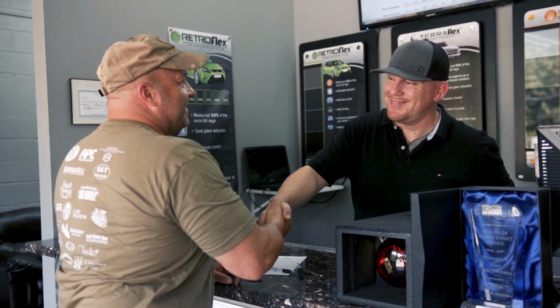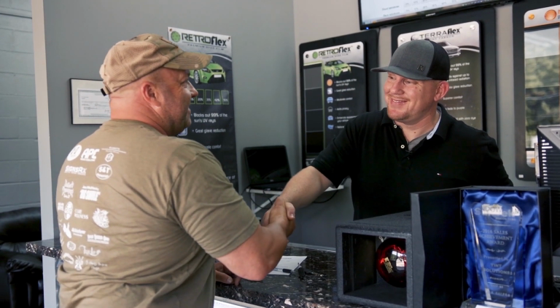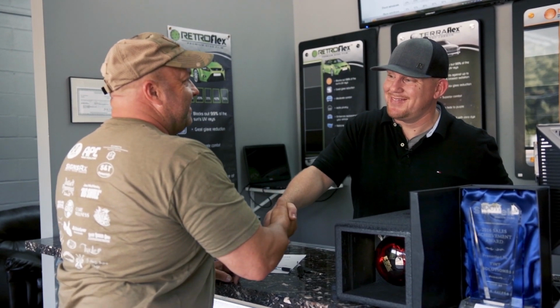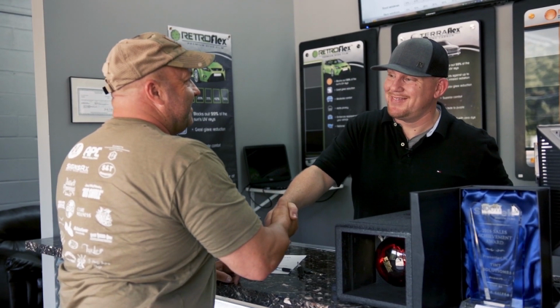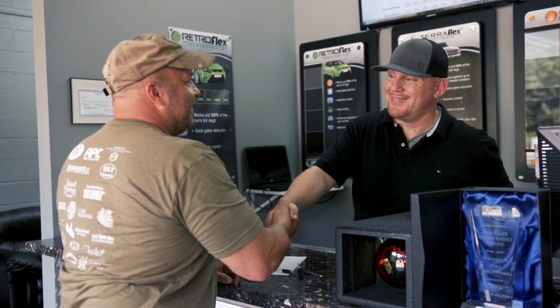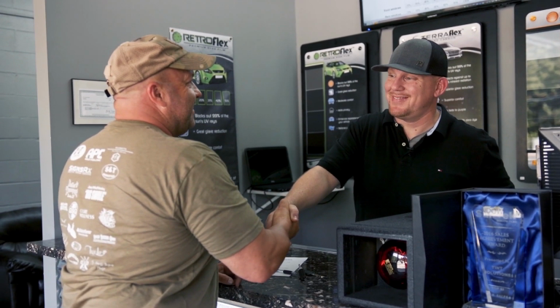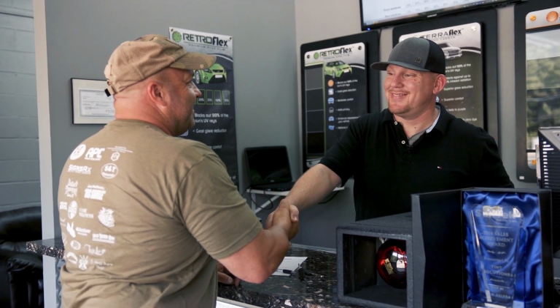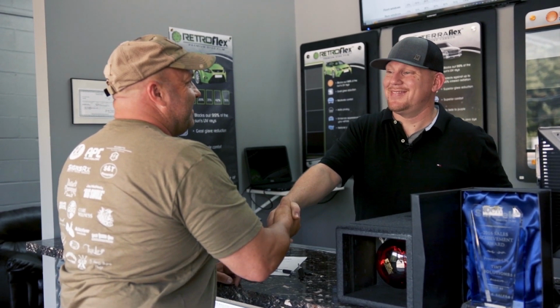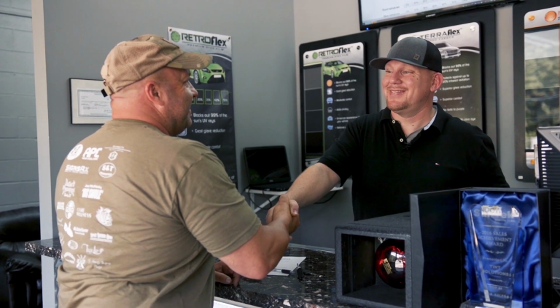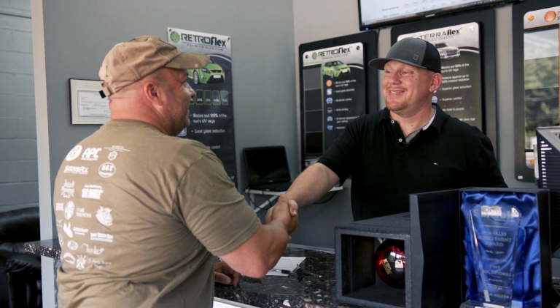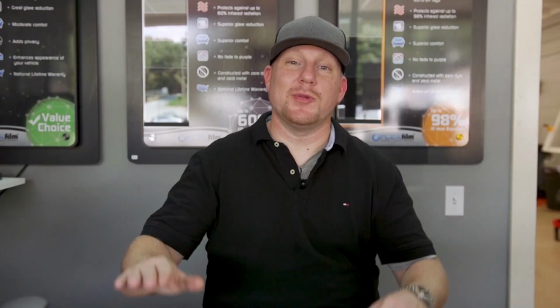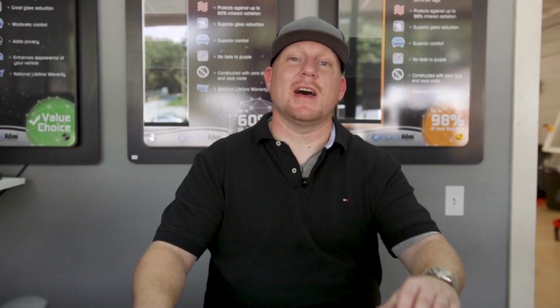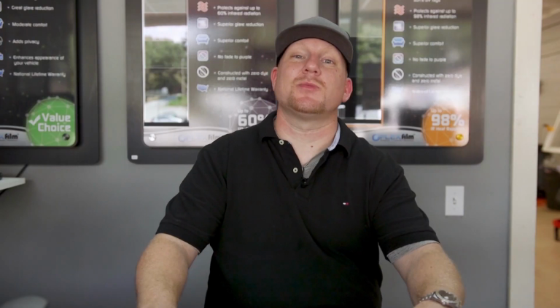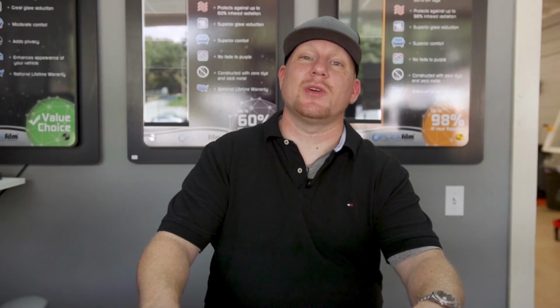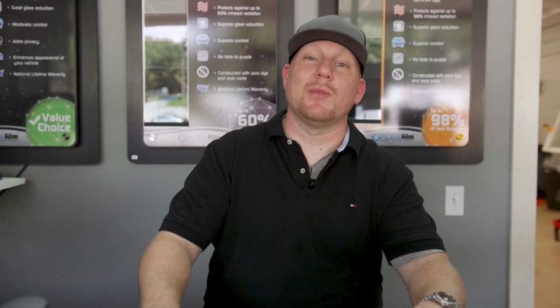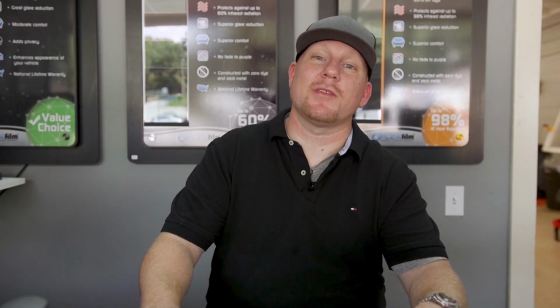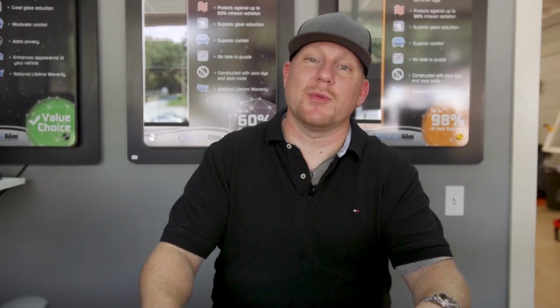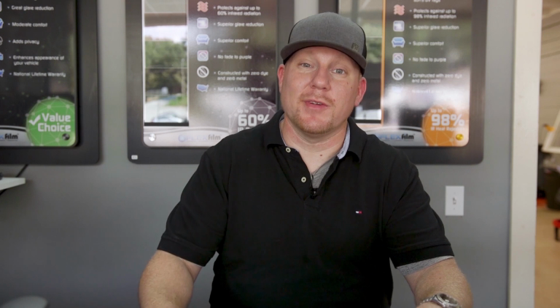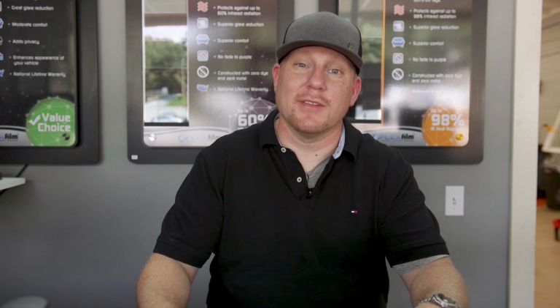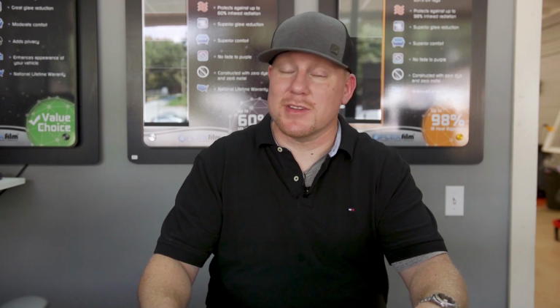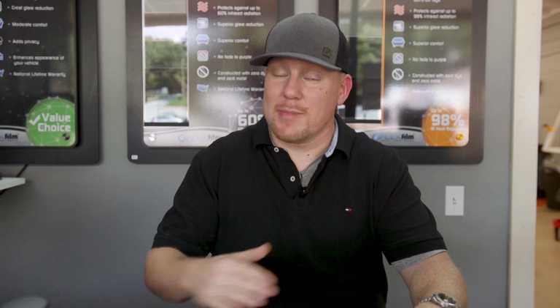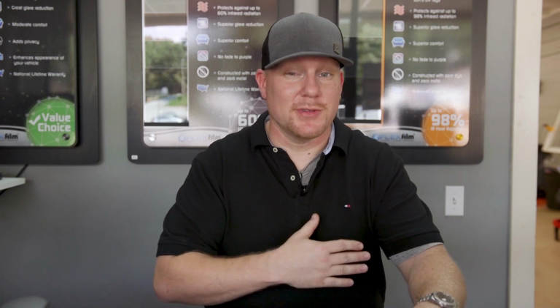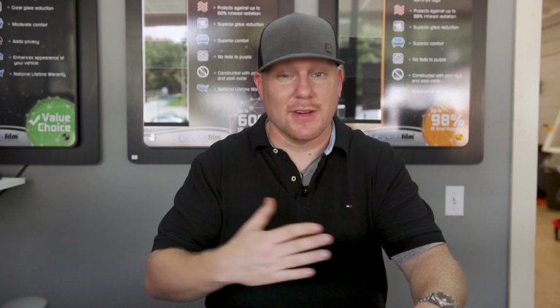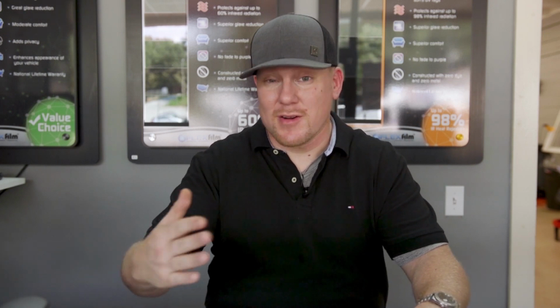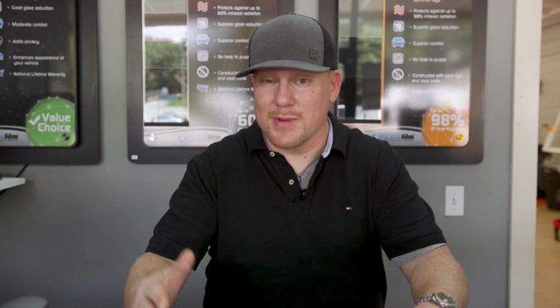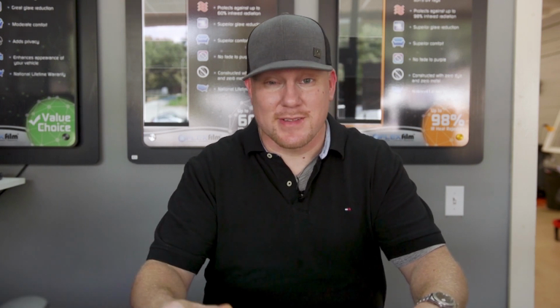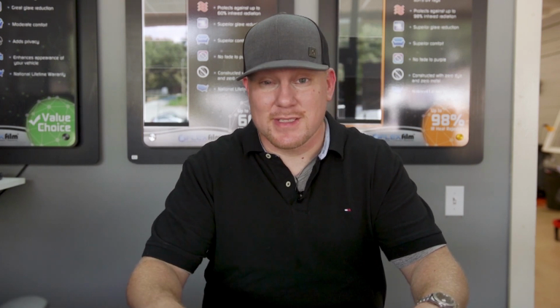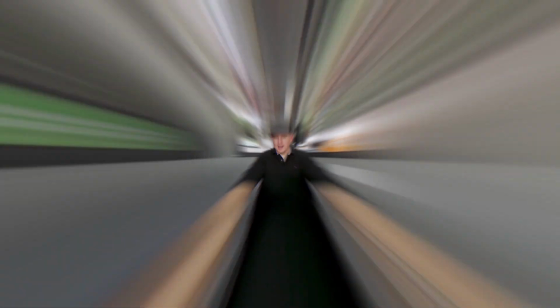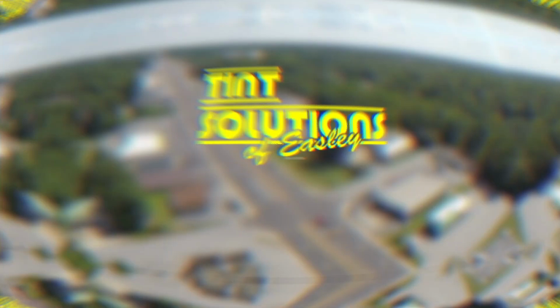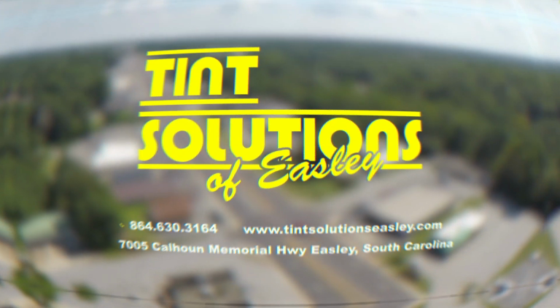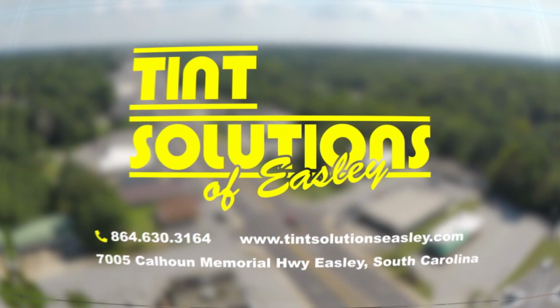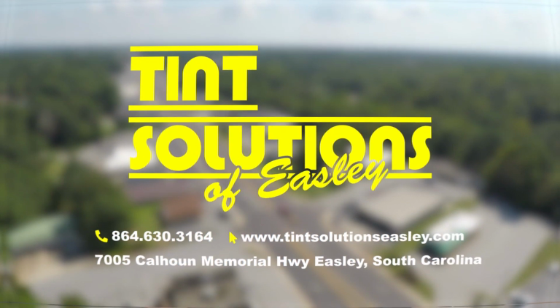I hope that when you're in the market for window film, you give us an opportunity to earn your business. That's all we ask.